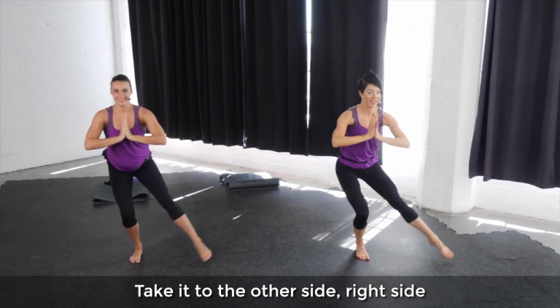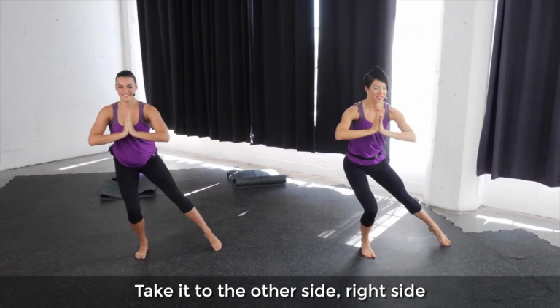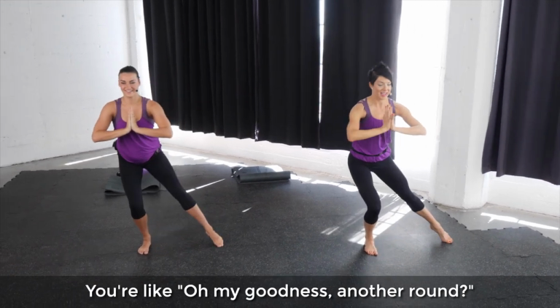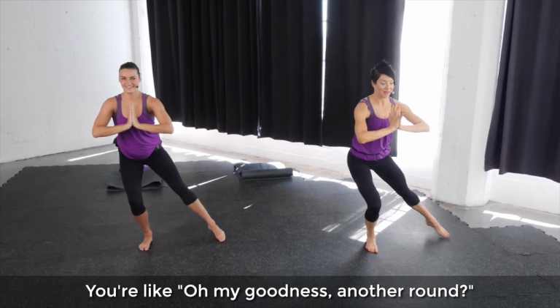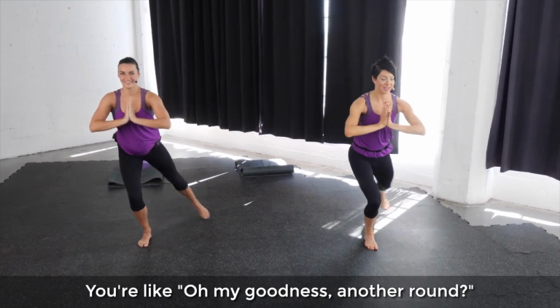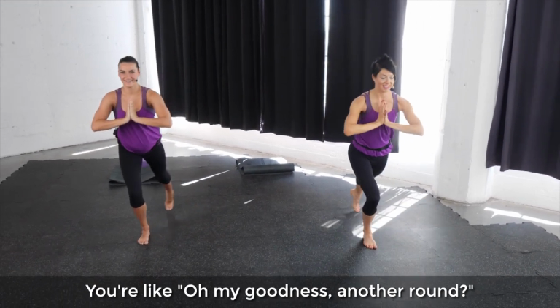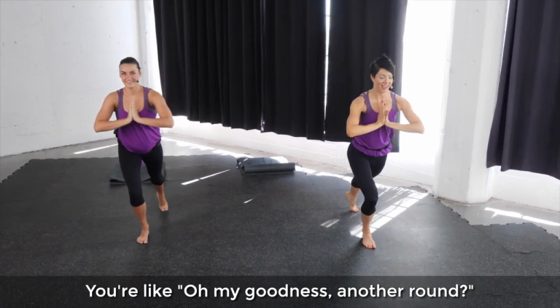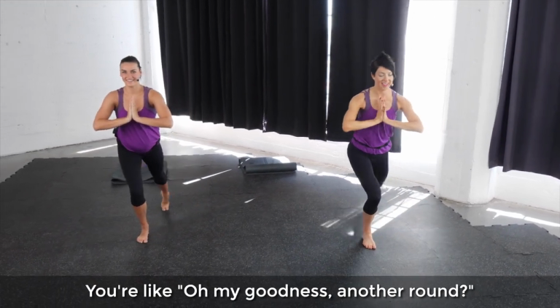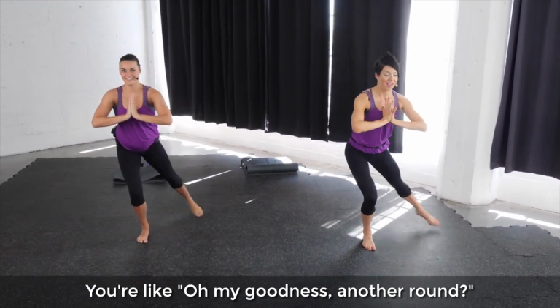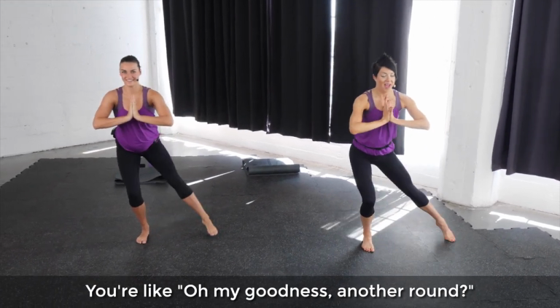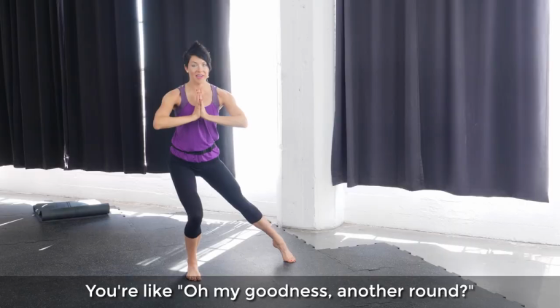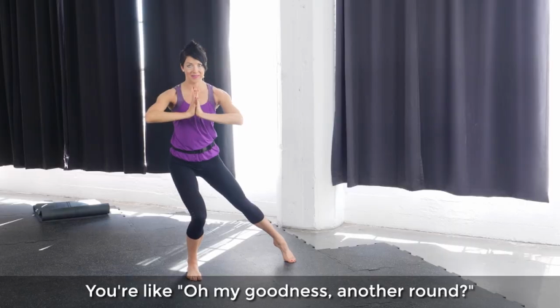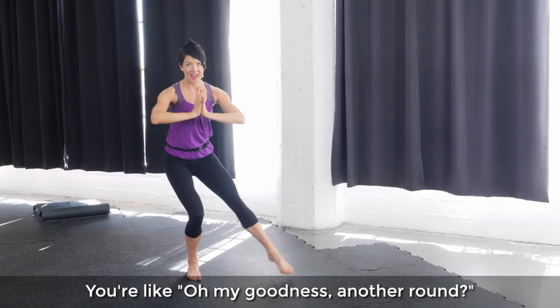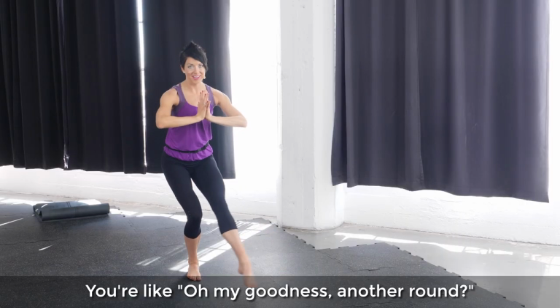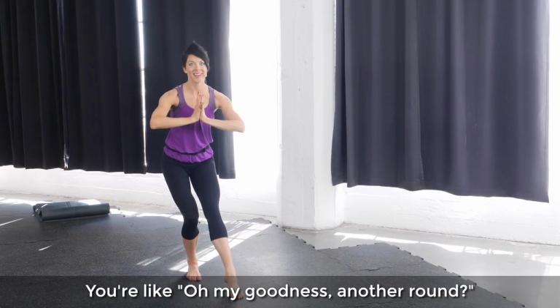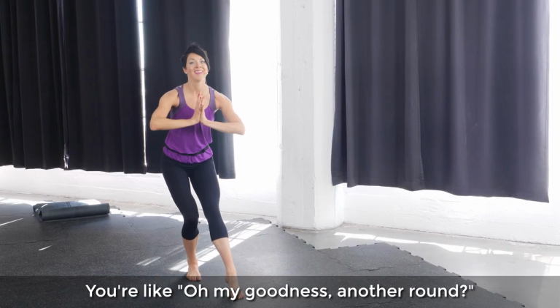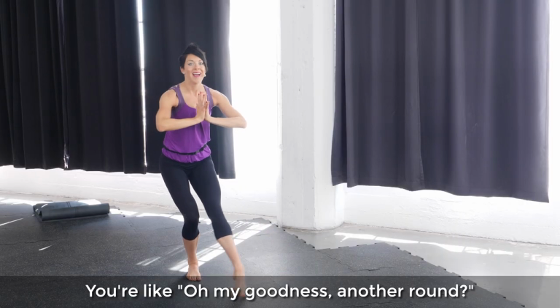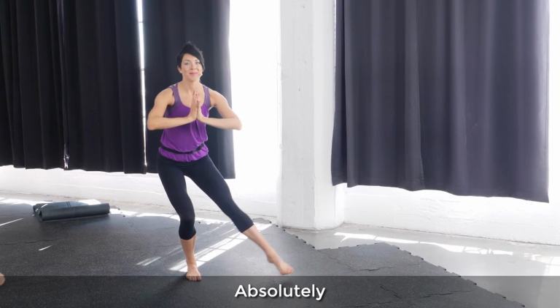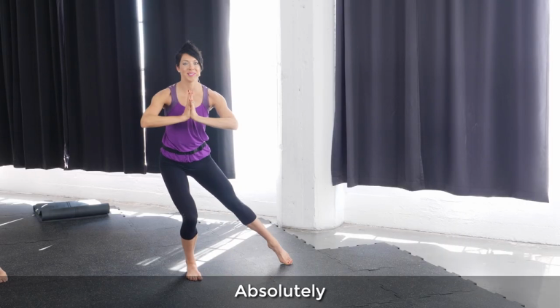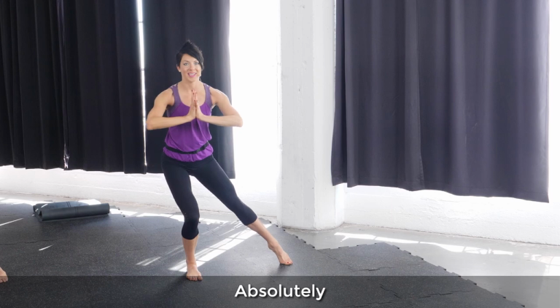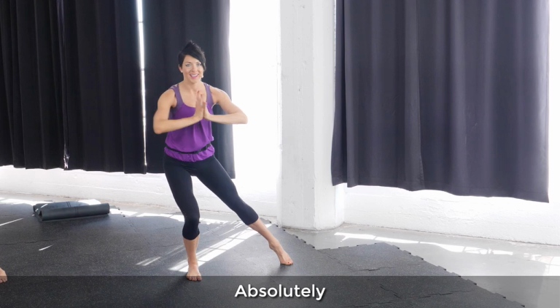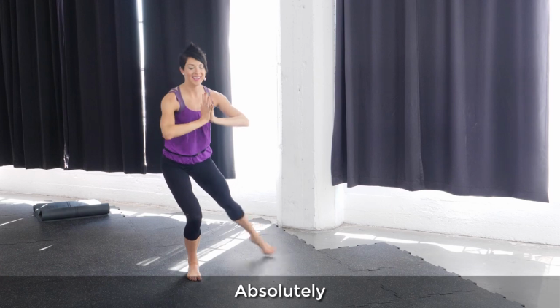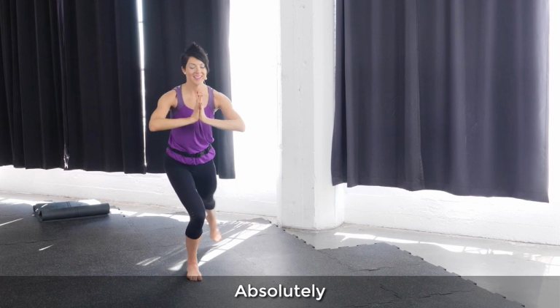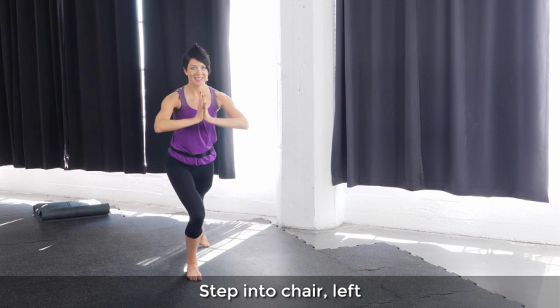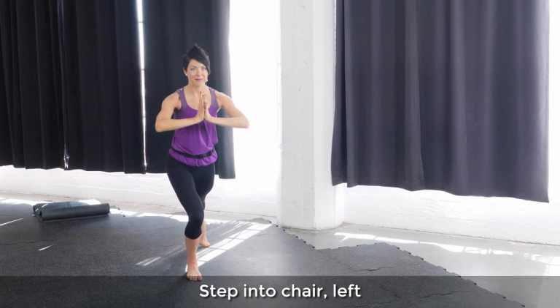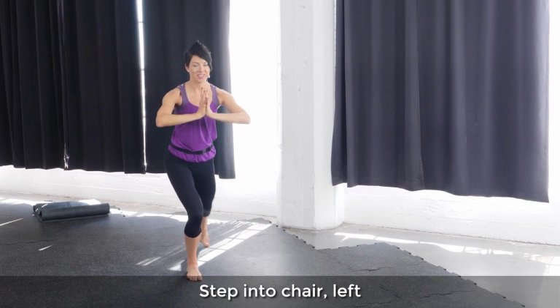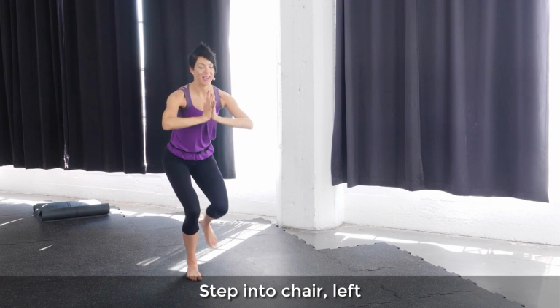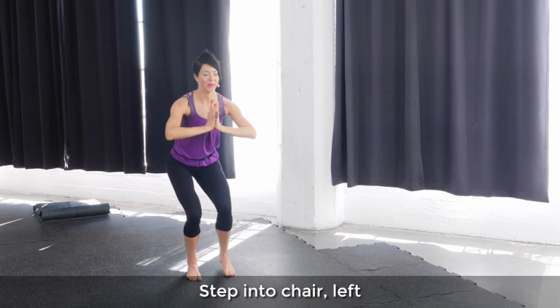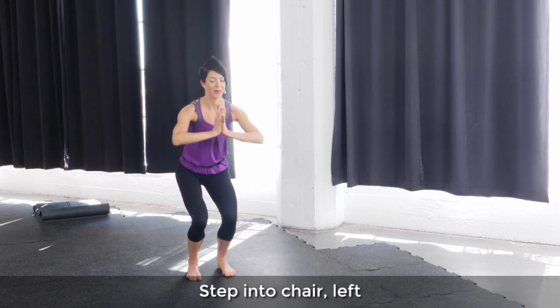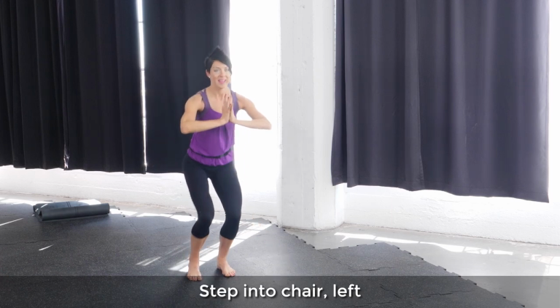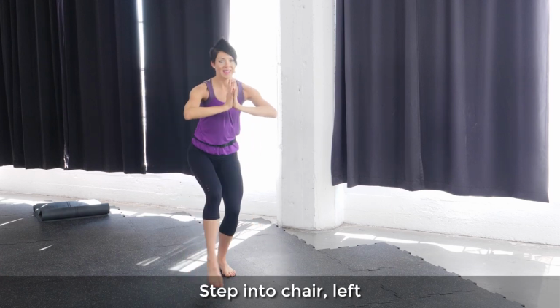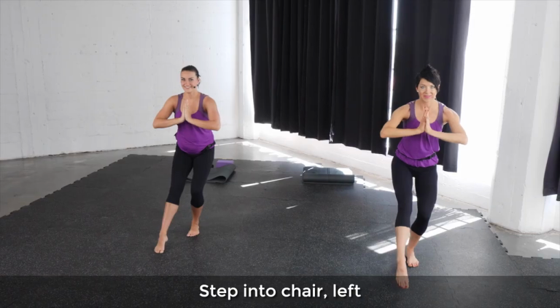You're like, oh my goodness, another round? Absolutely. Step in the chair, left.